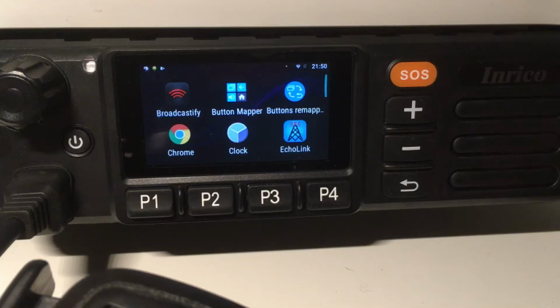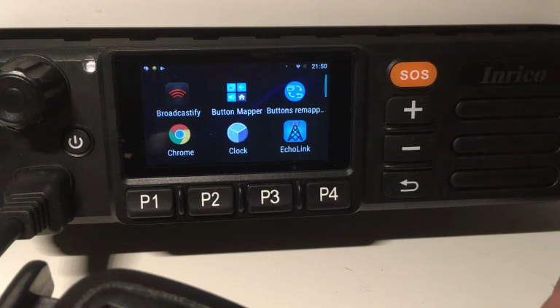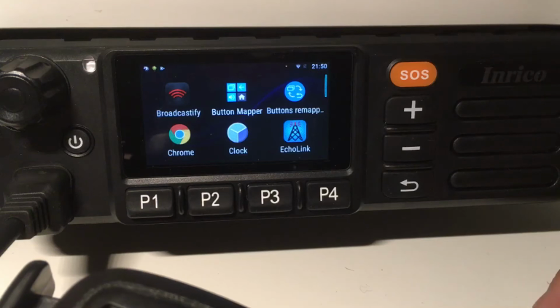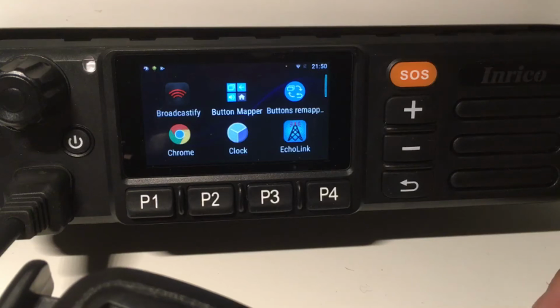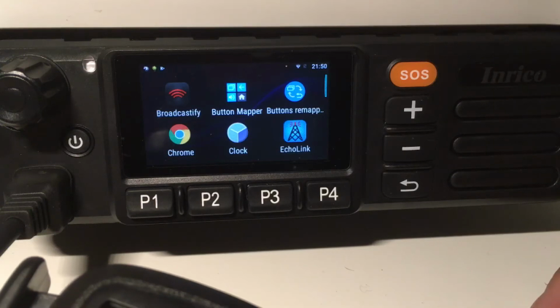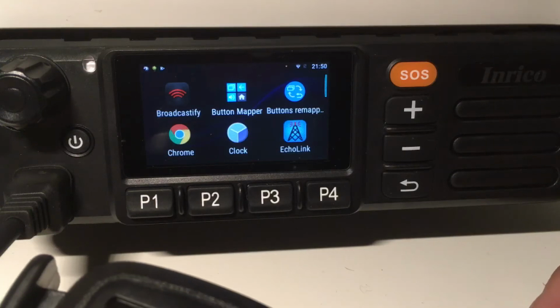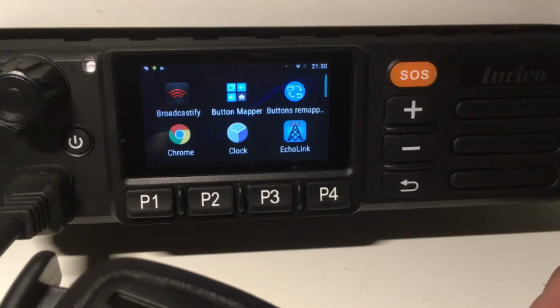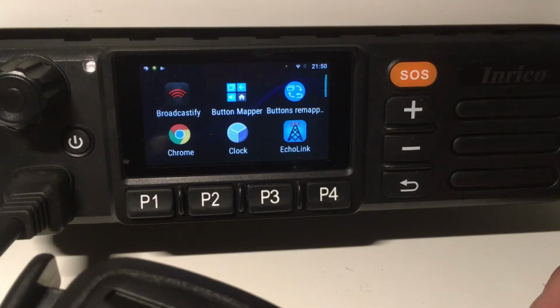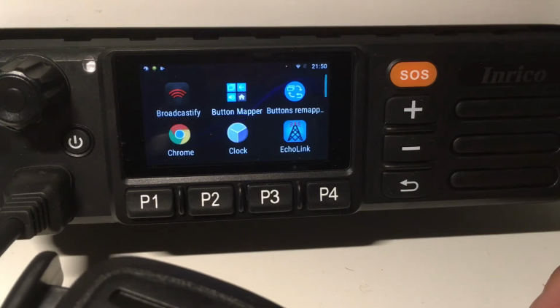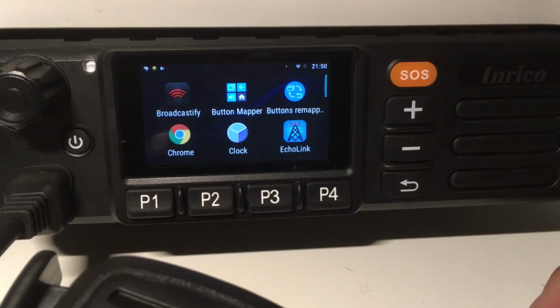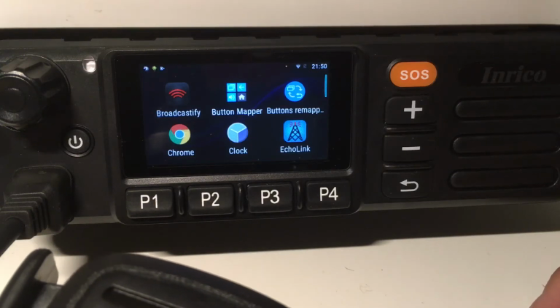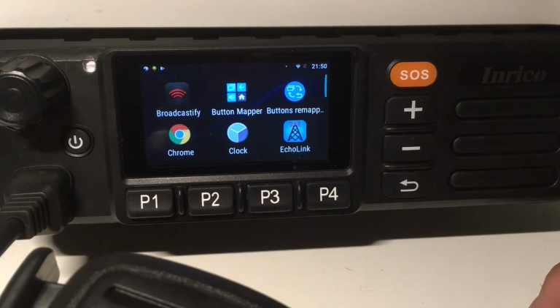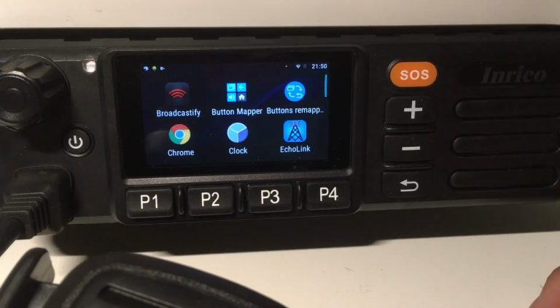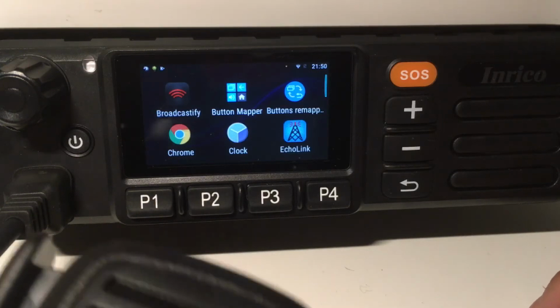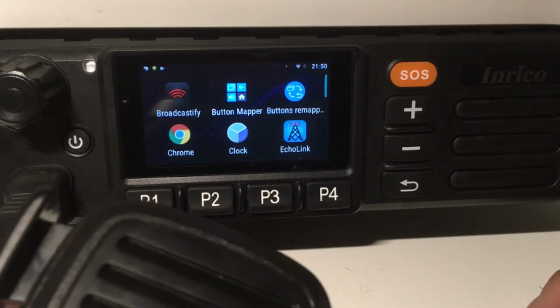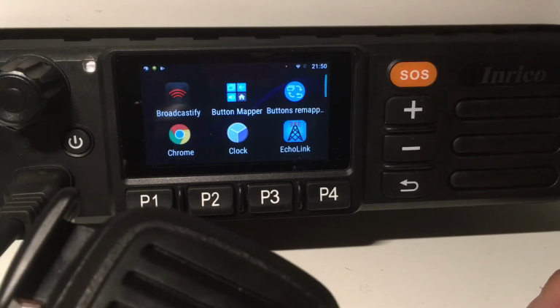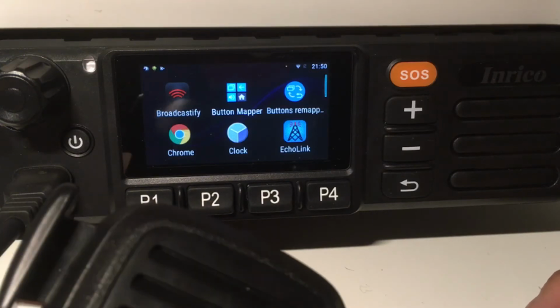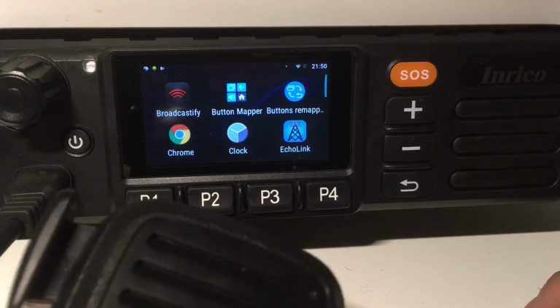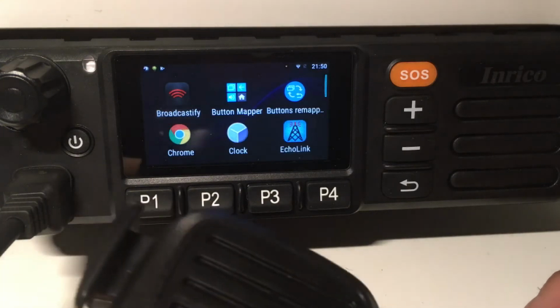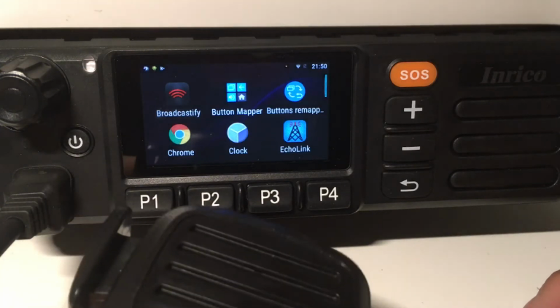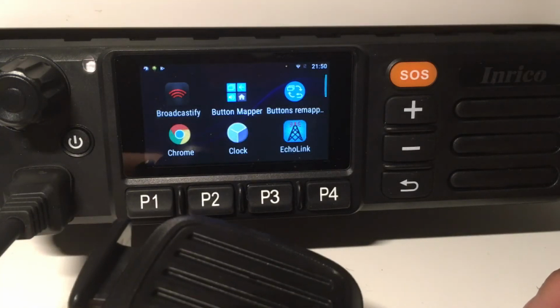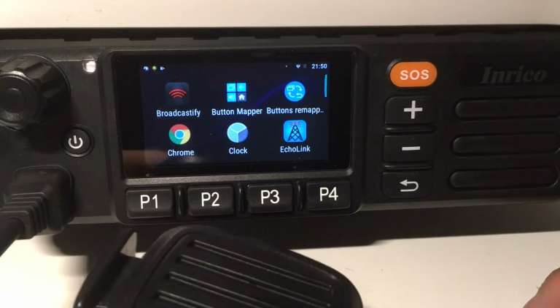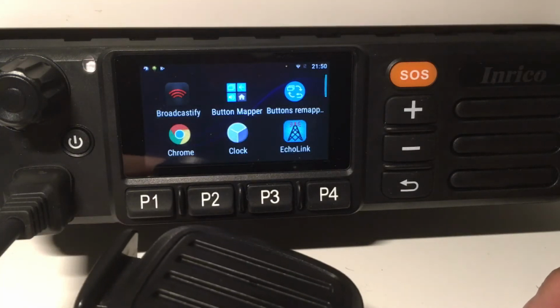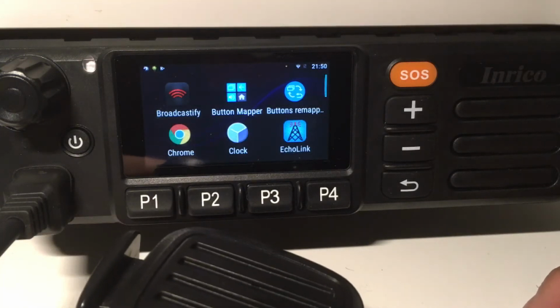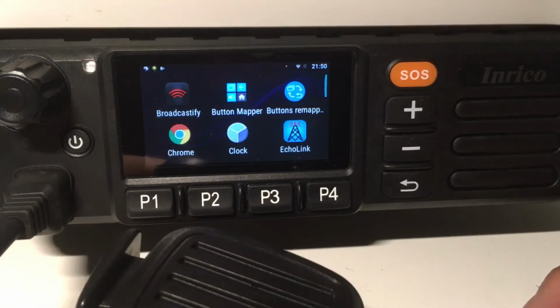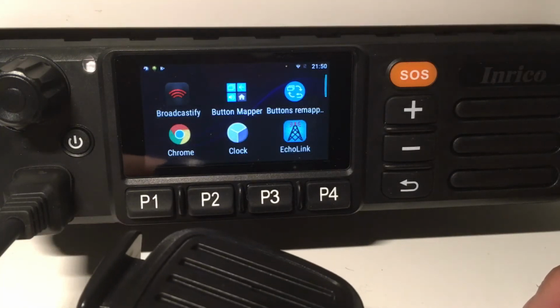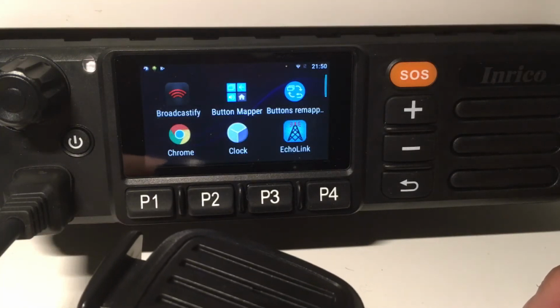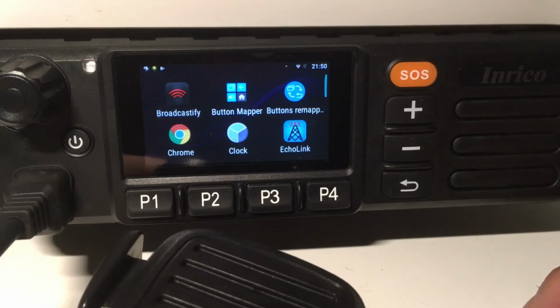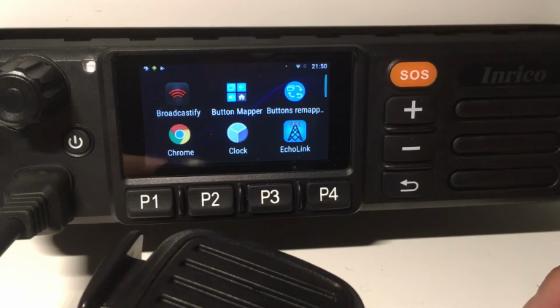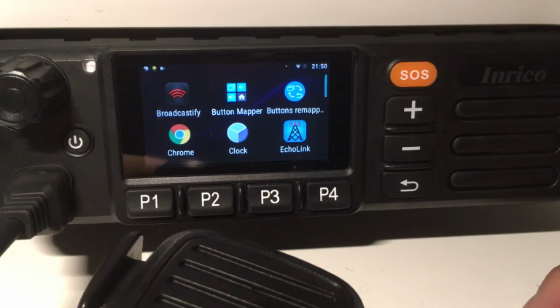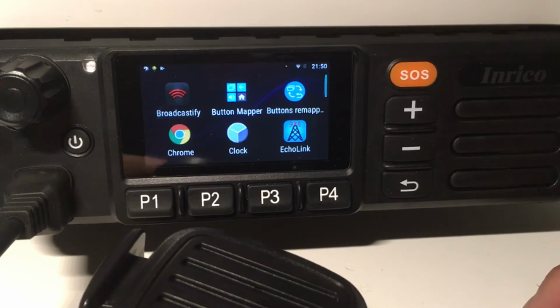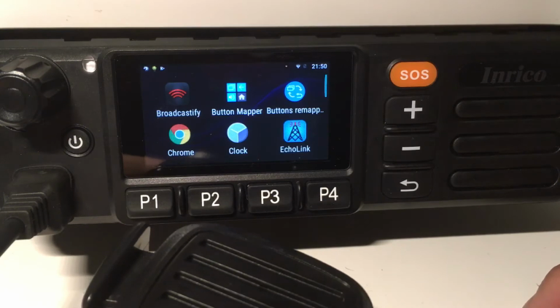Okay guys, this is just a very quick video to show how Zello is working with the TM7.